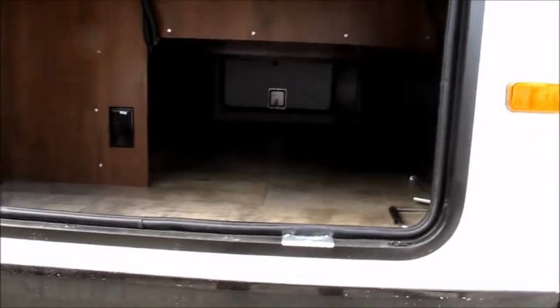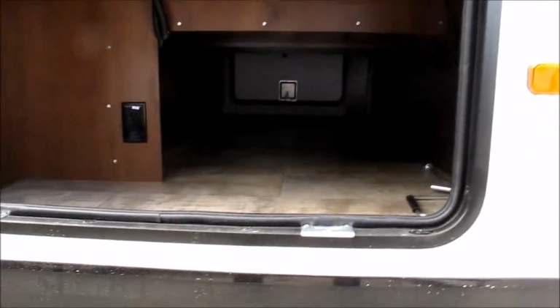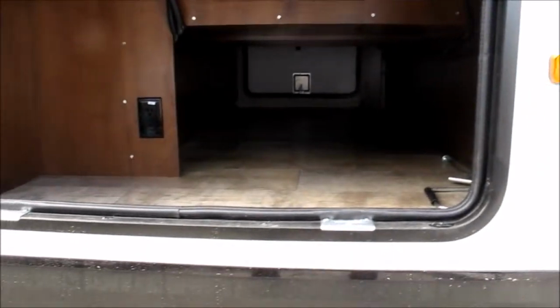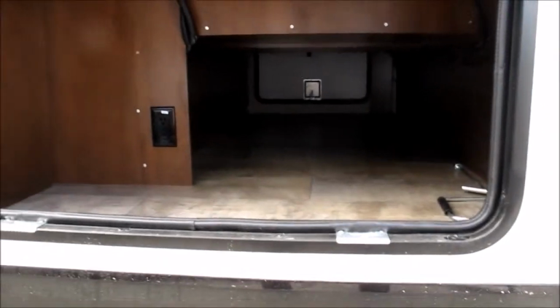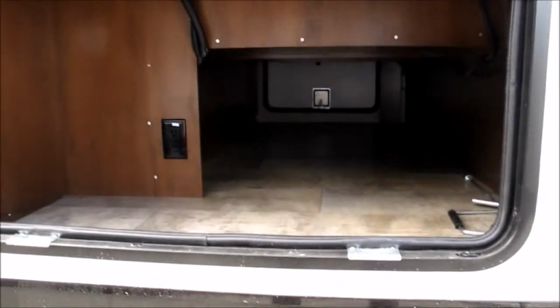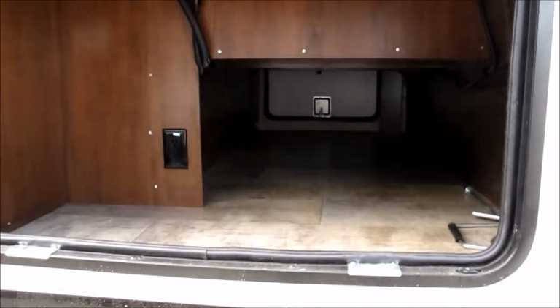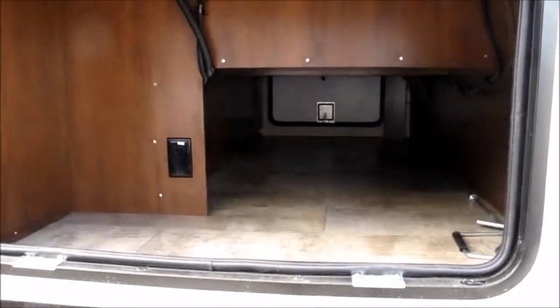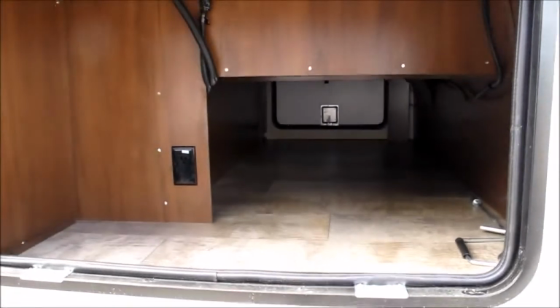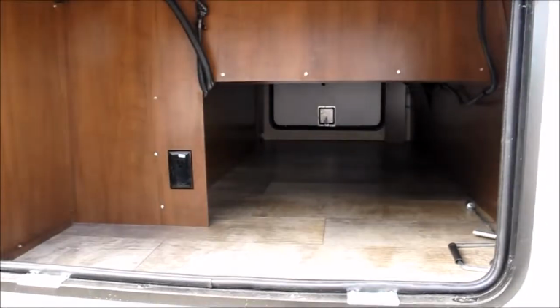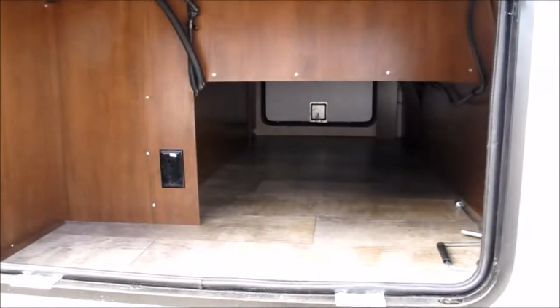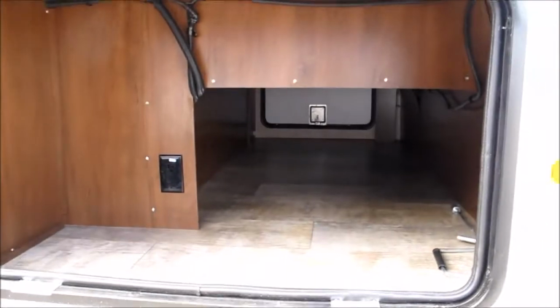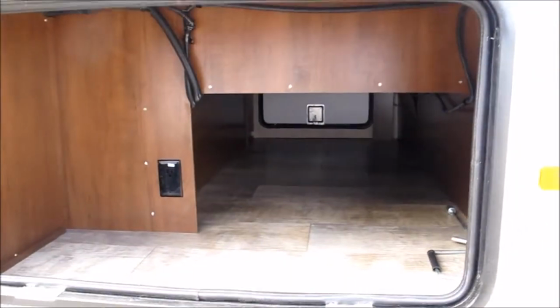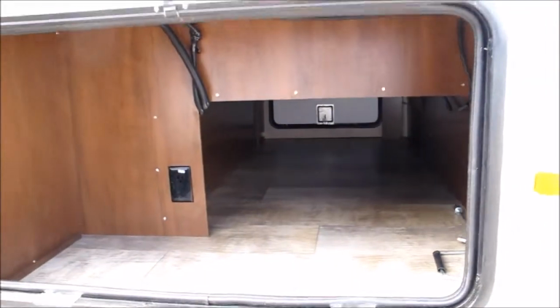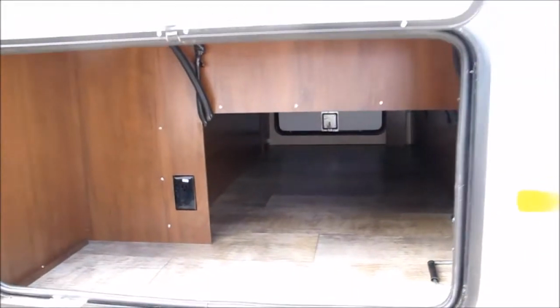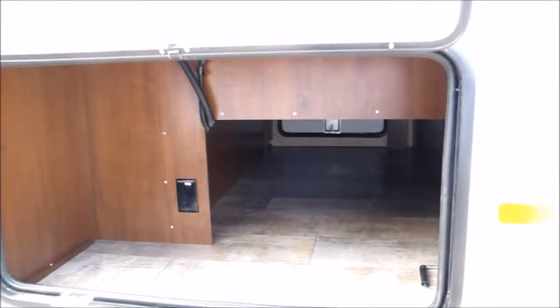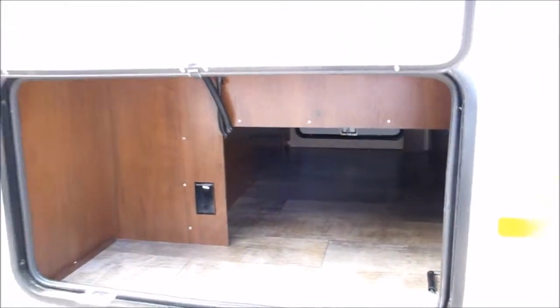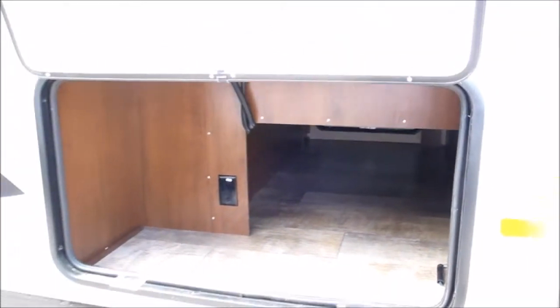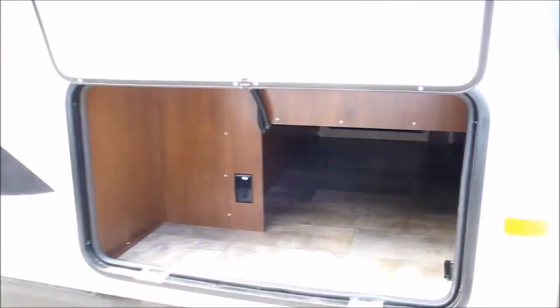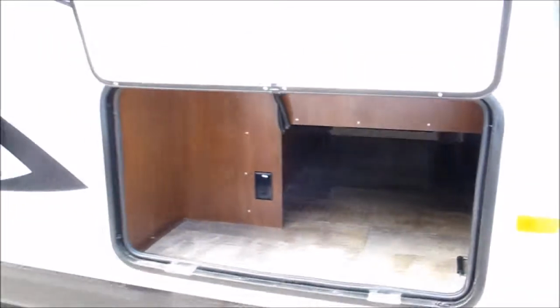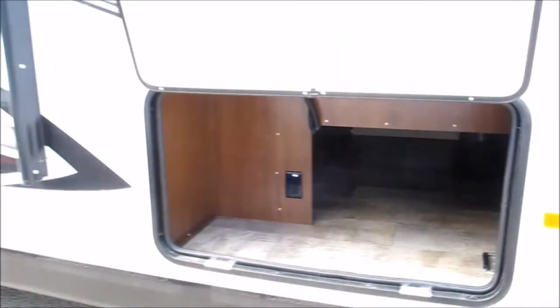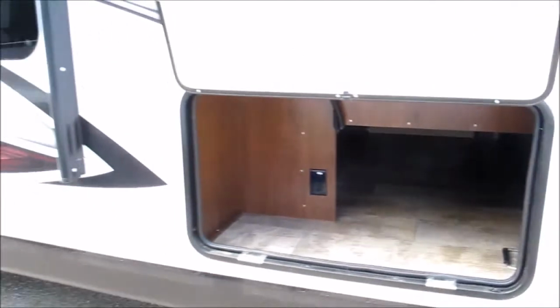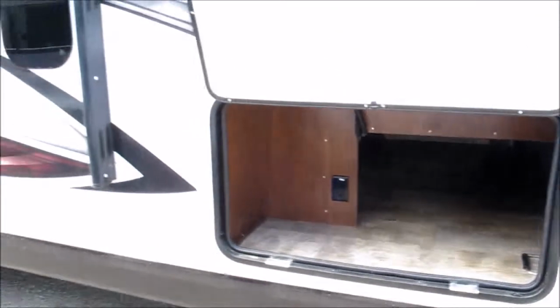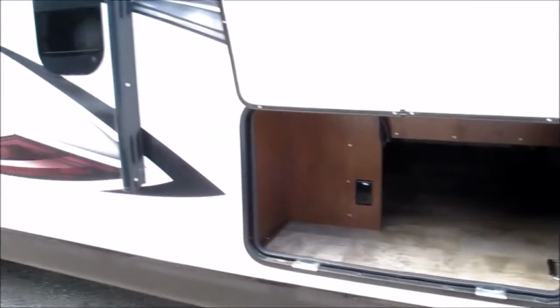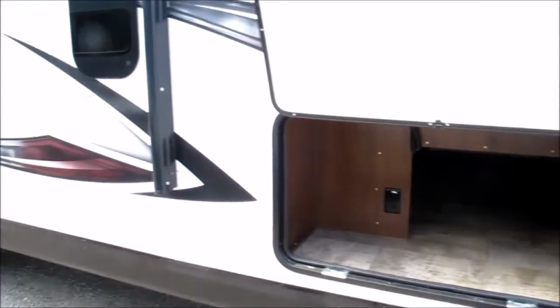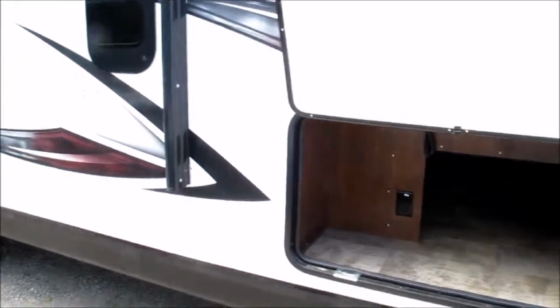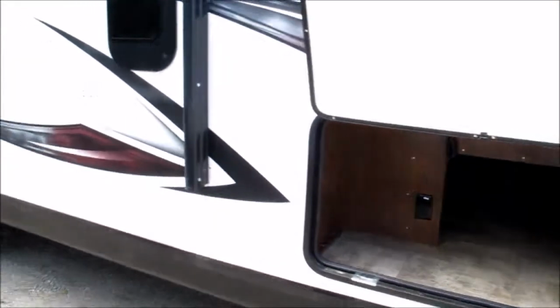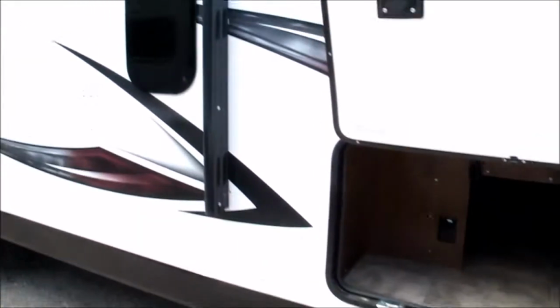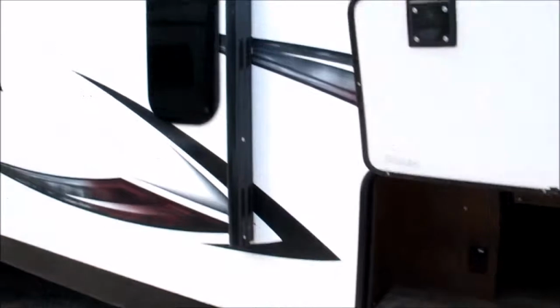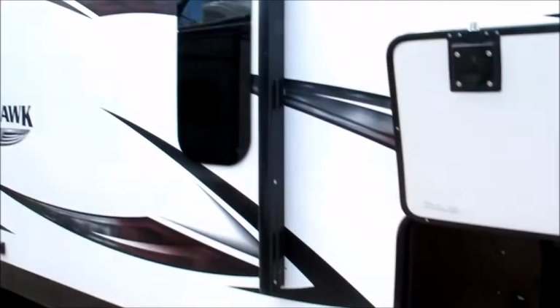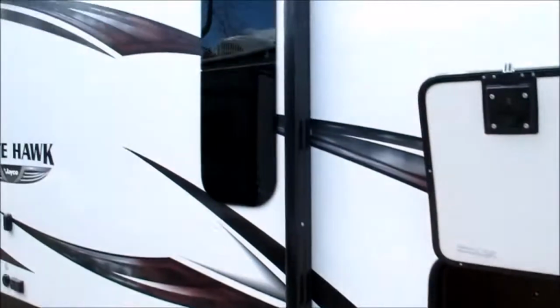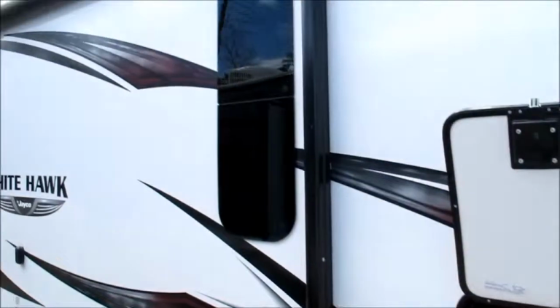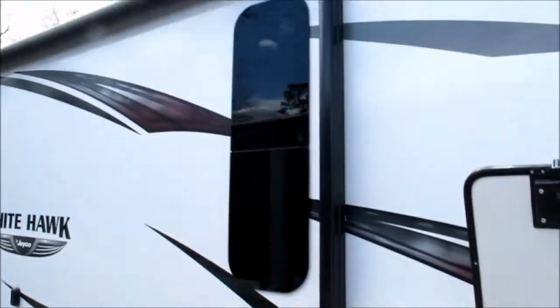Super huge pass-through storage. It's got power stabilizer jacks at all four corners.